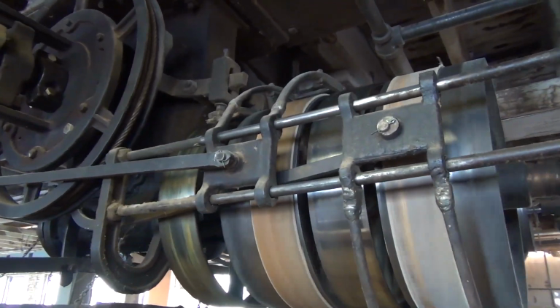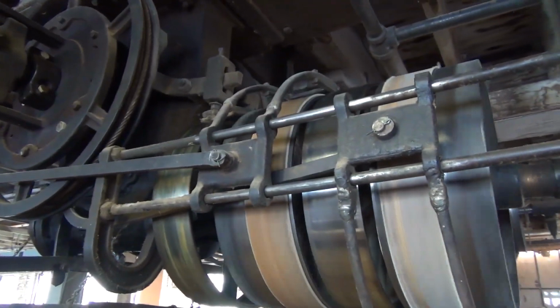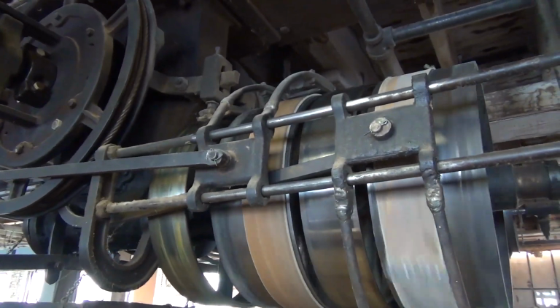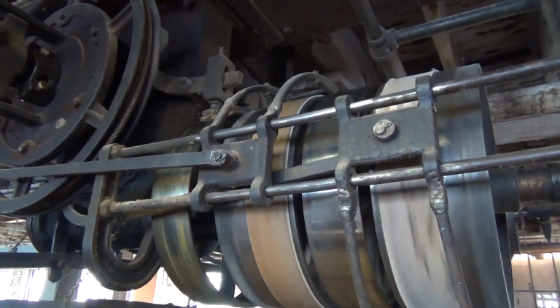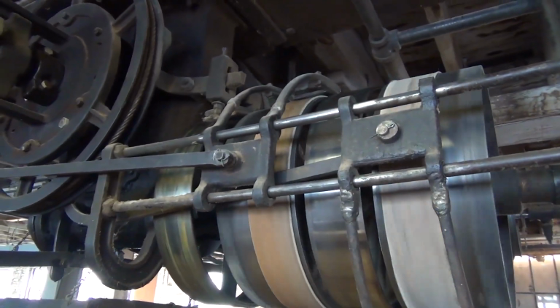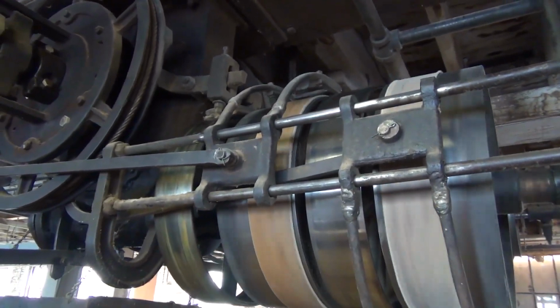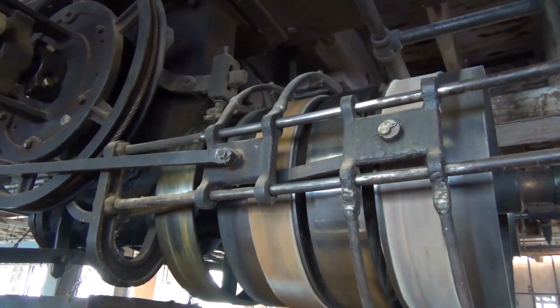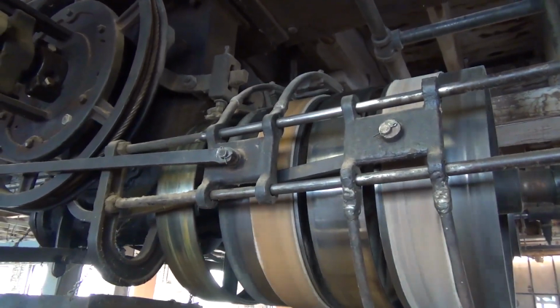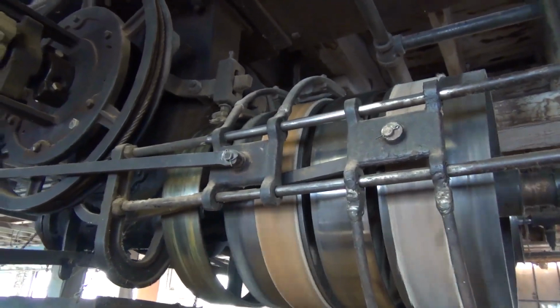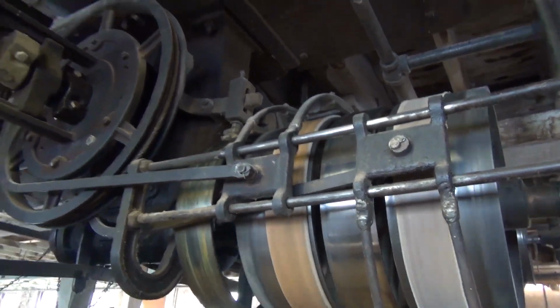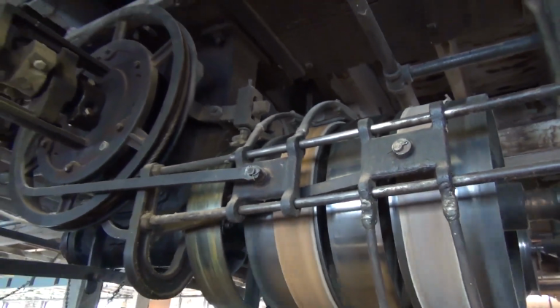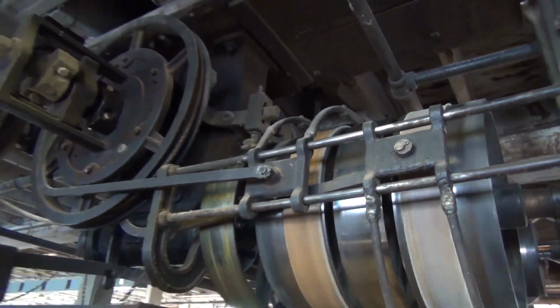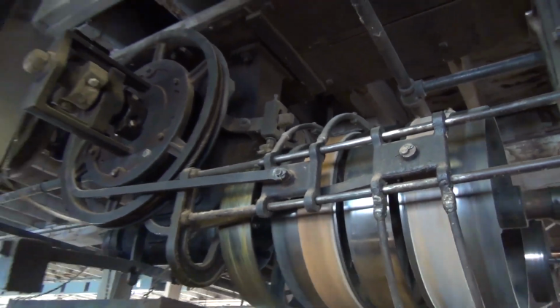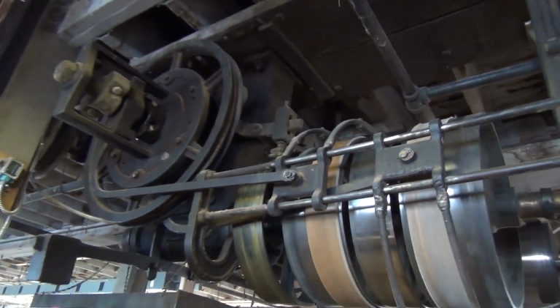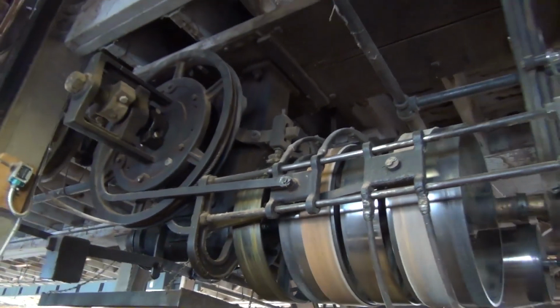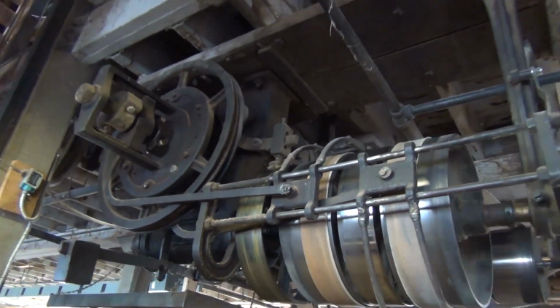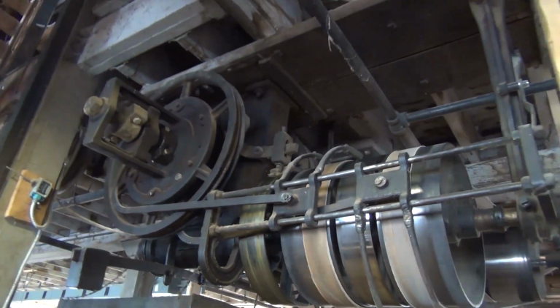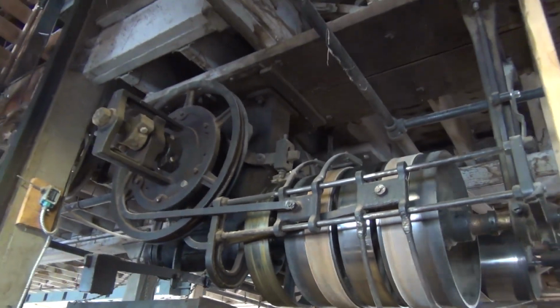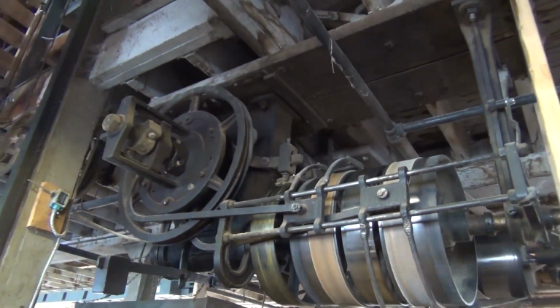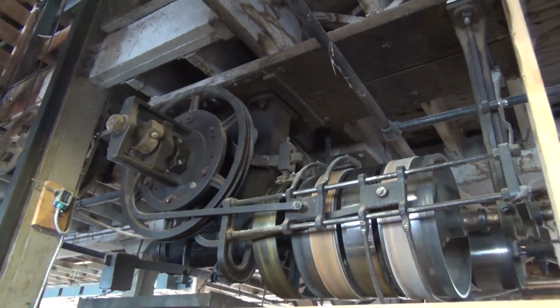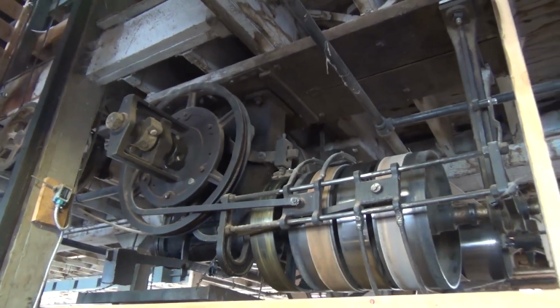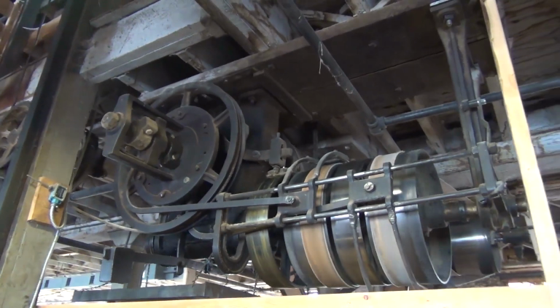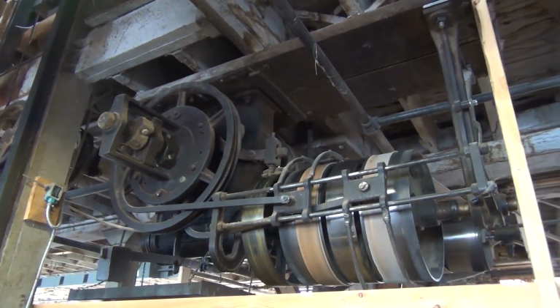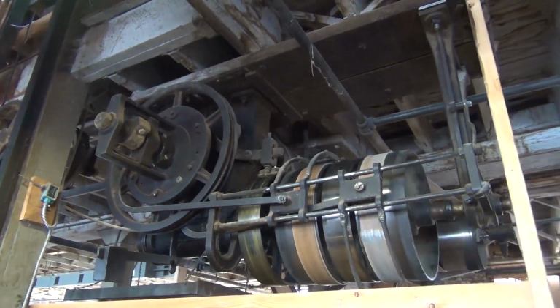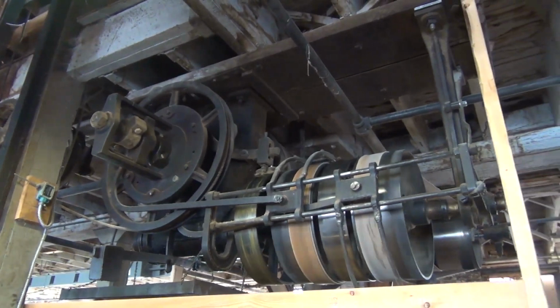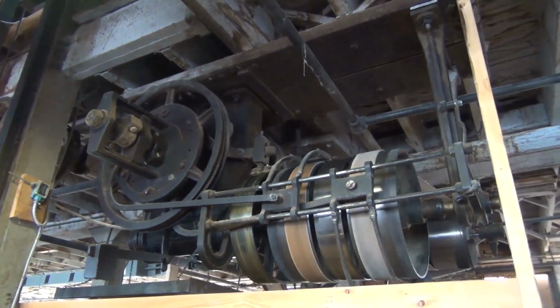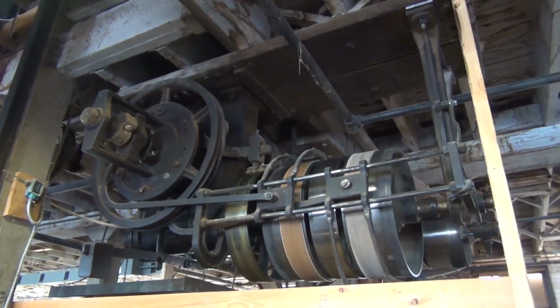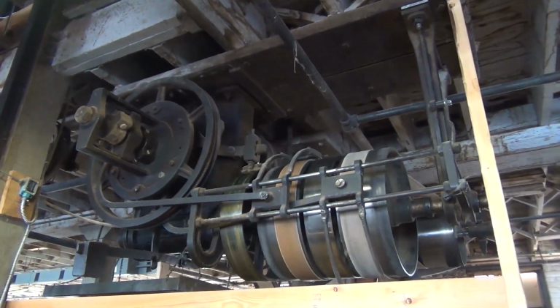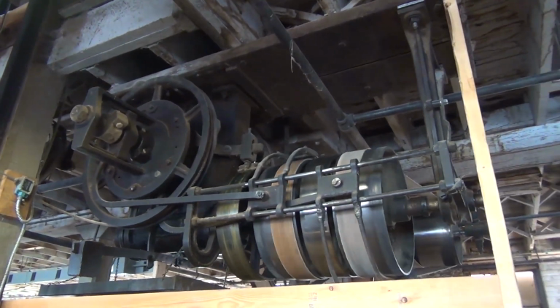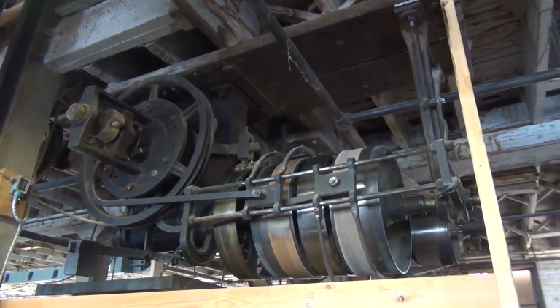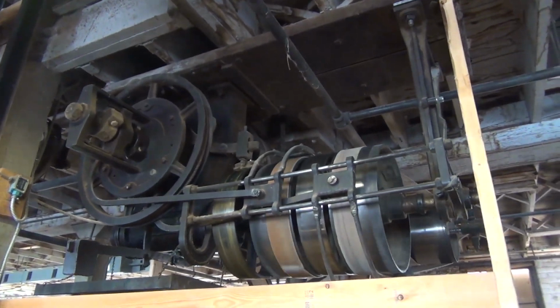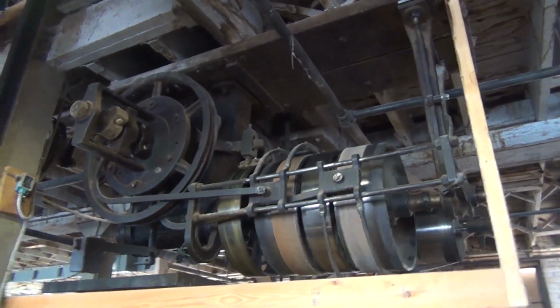I hope you have a better understanding of how this elevator works now. I hope you enjoyed it, and we'll see you guys next time.